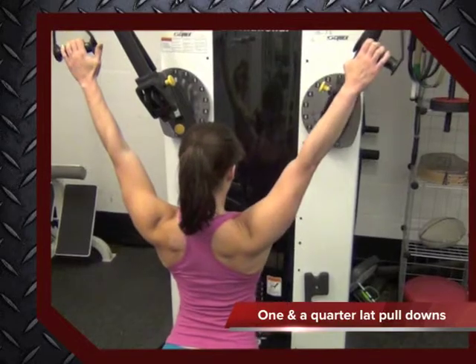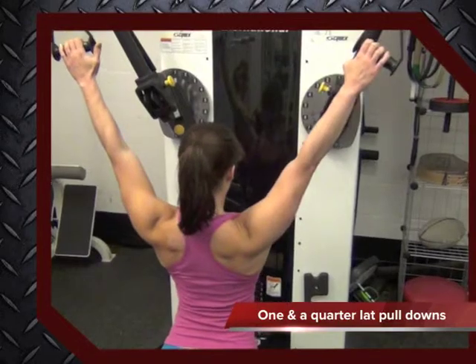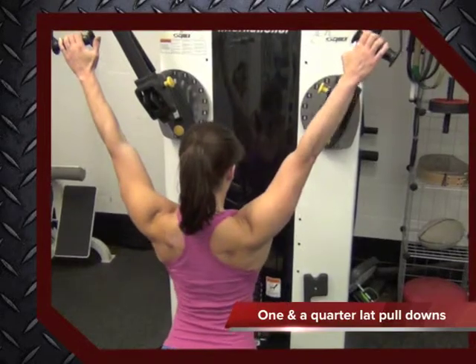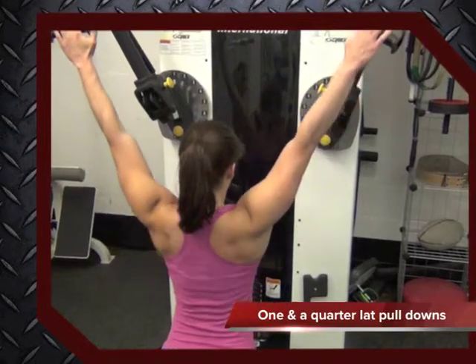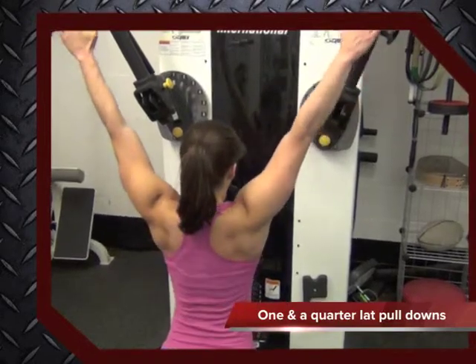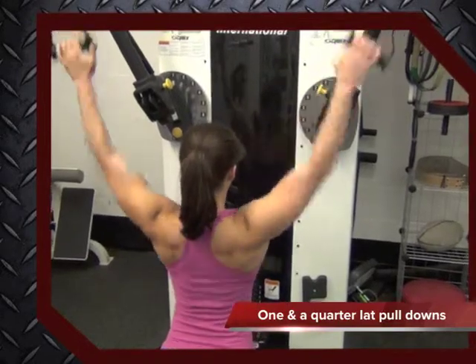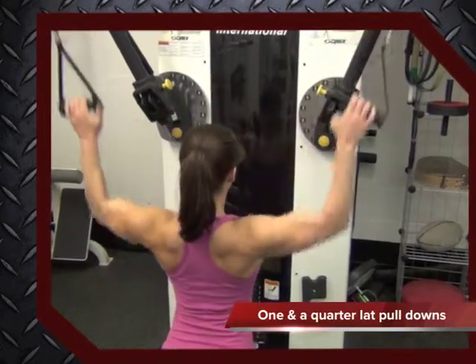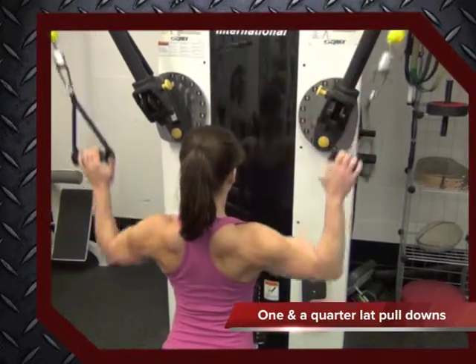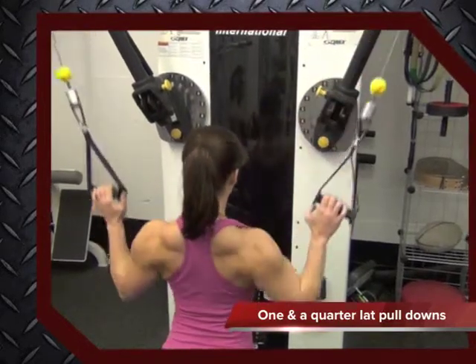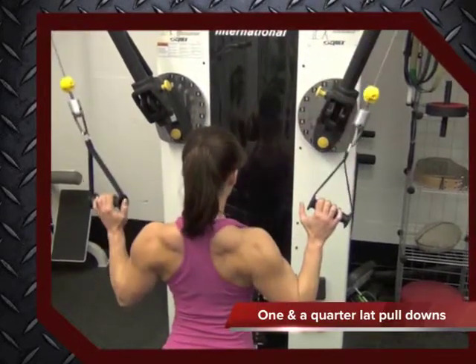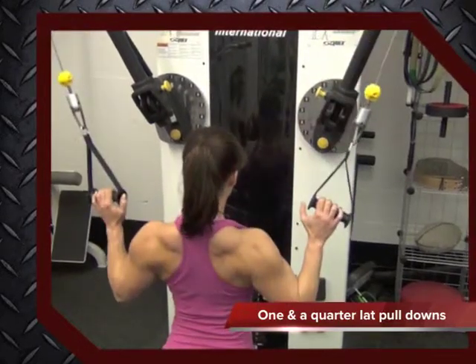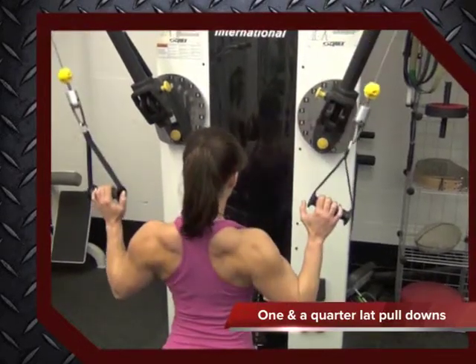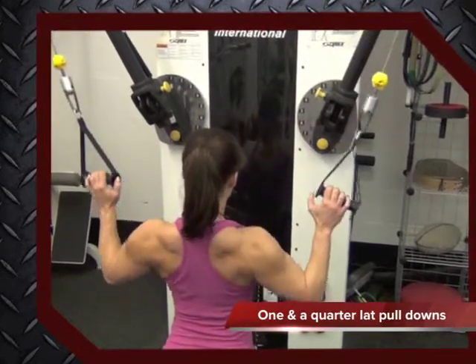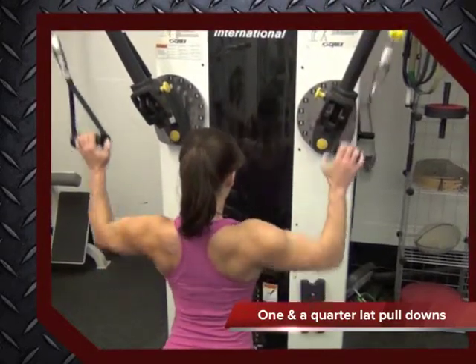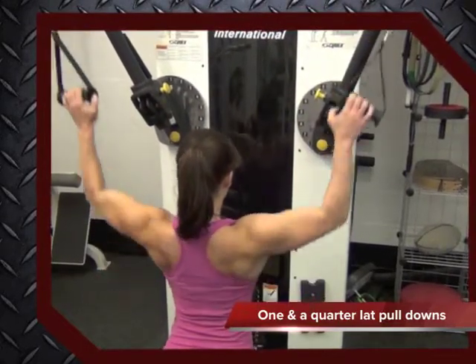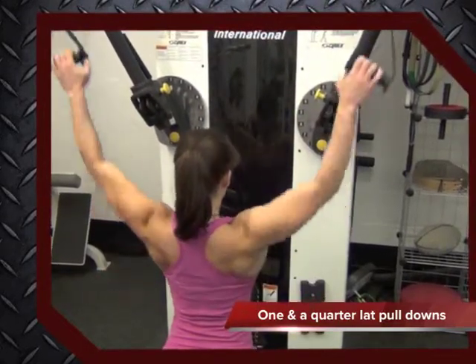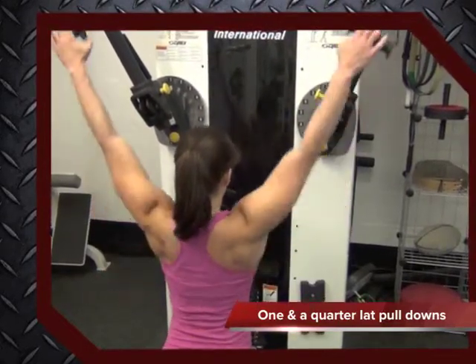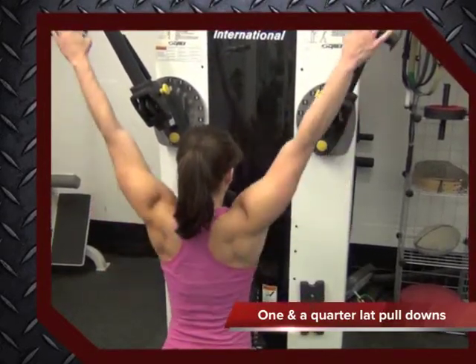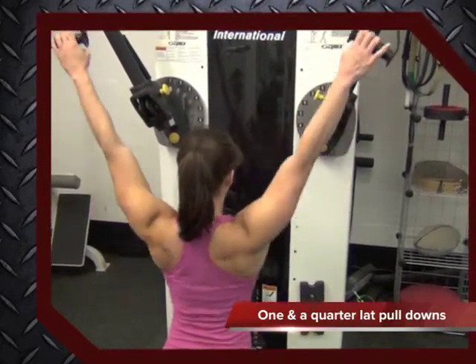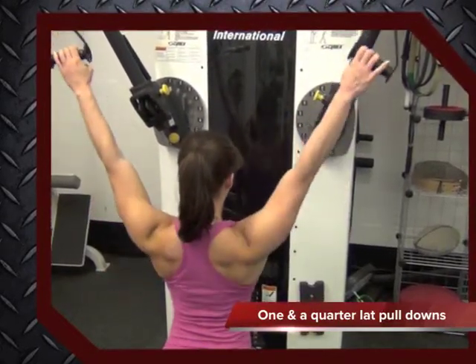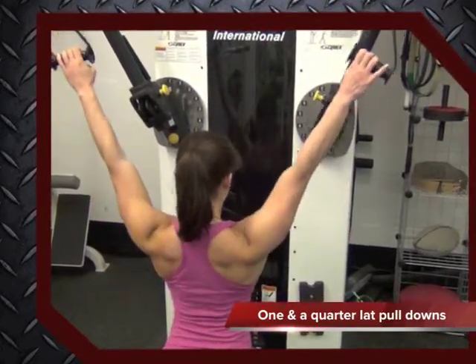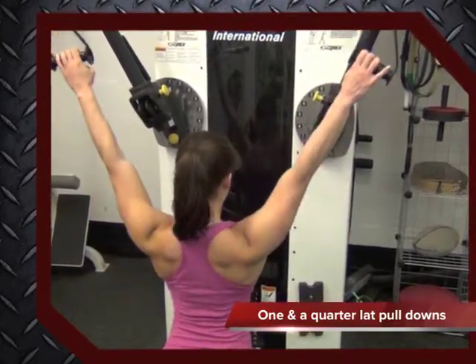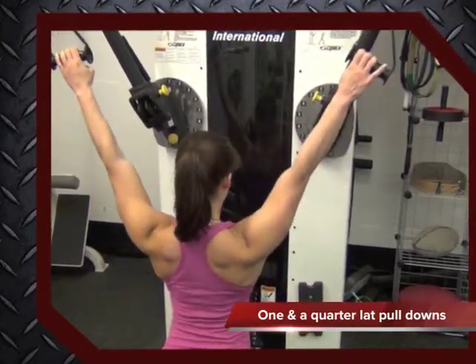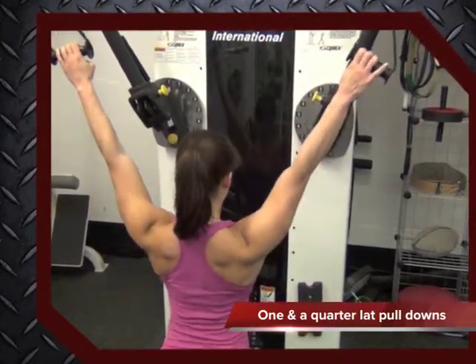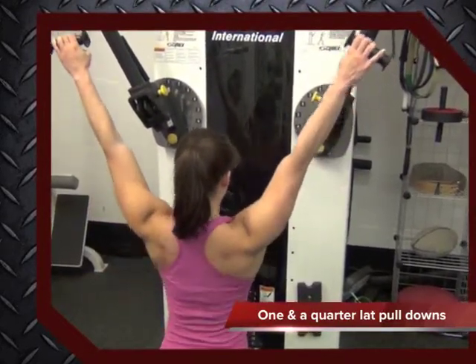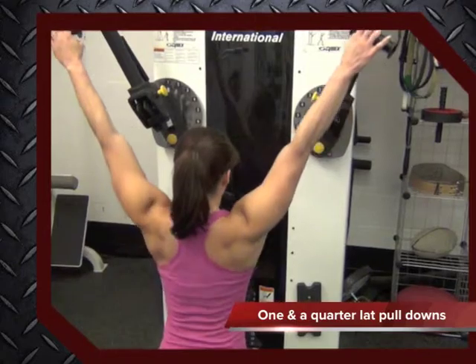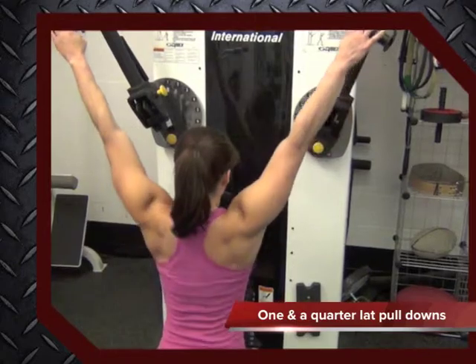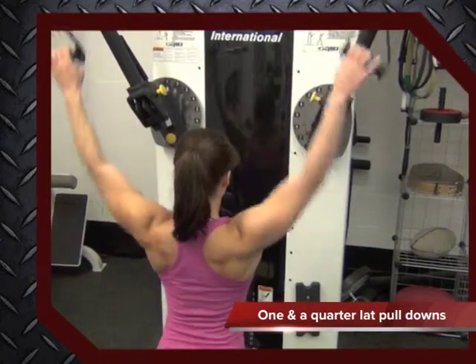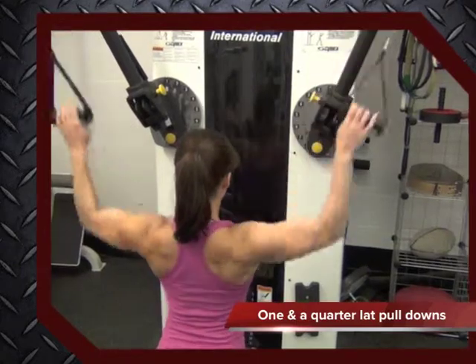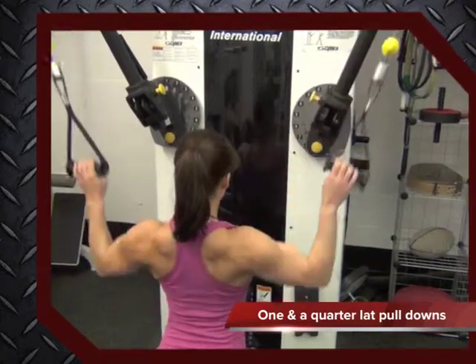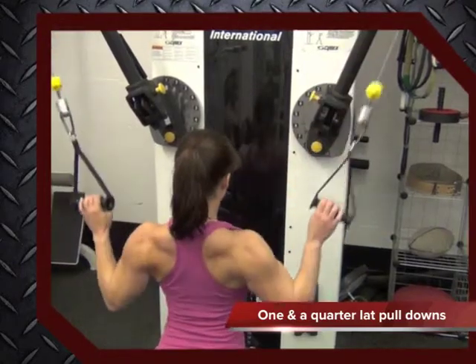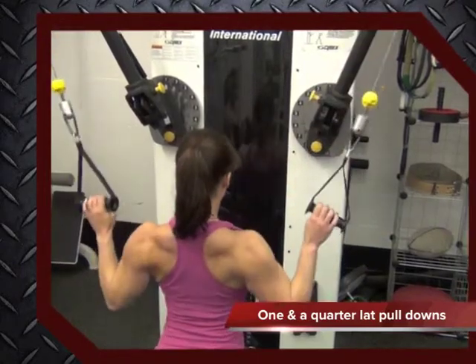Be sure to keep your arms straight during the quarter repetition to ensure you are doing it correctly. Best of luck!